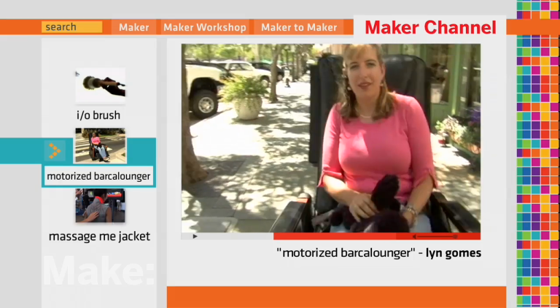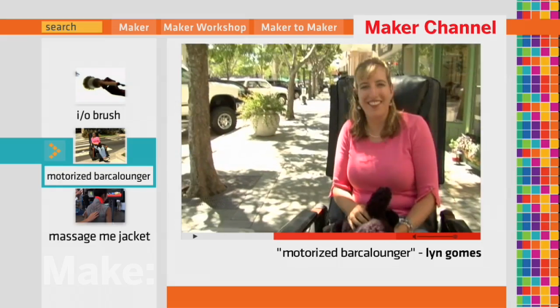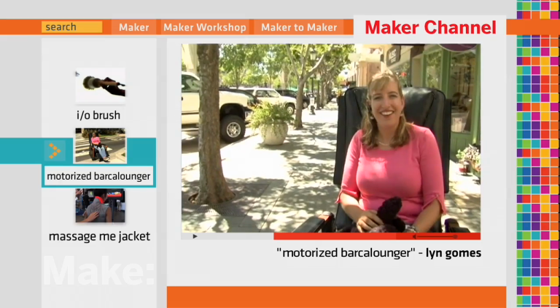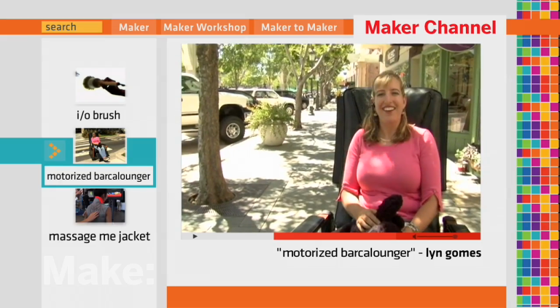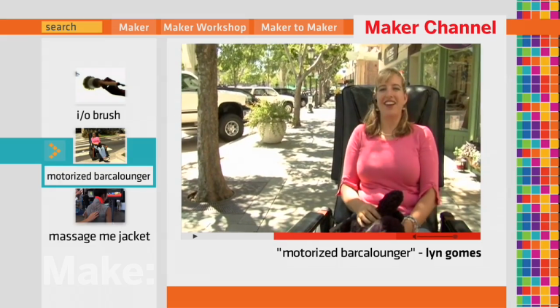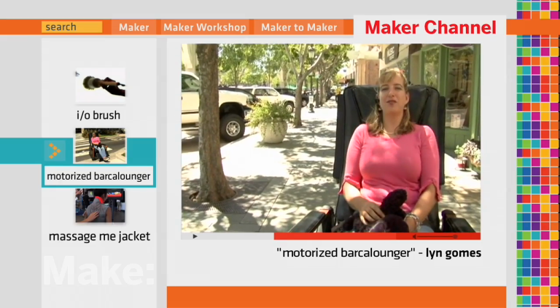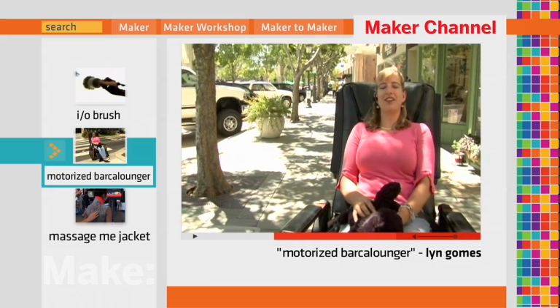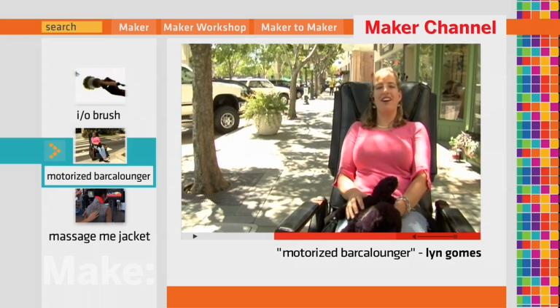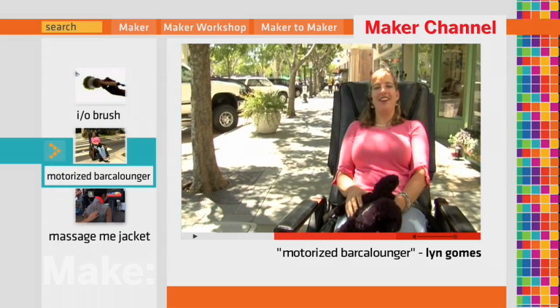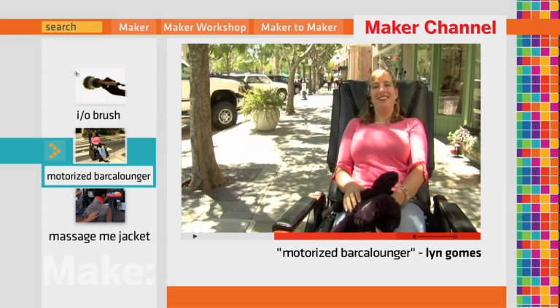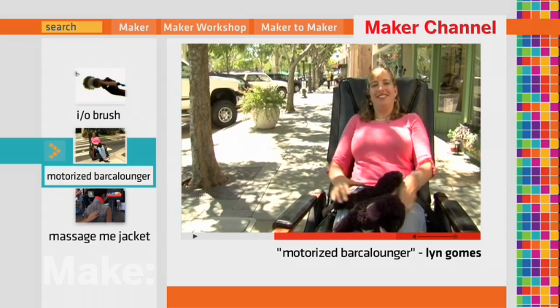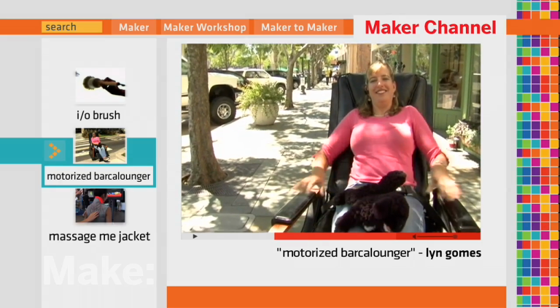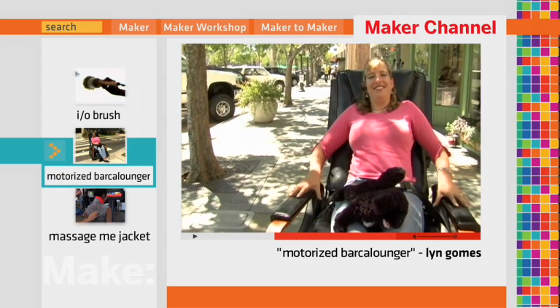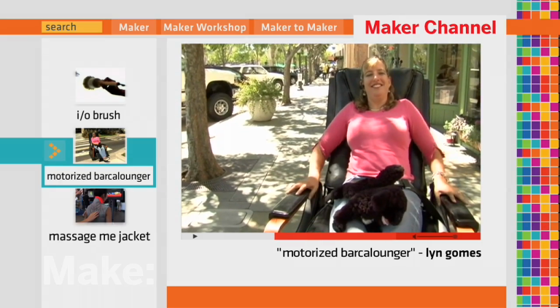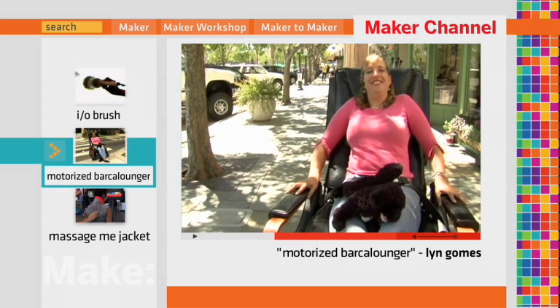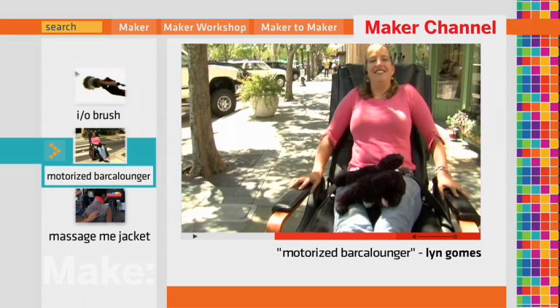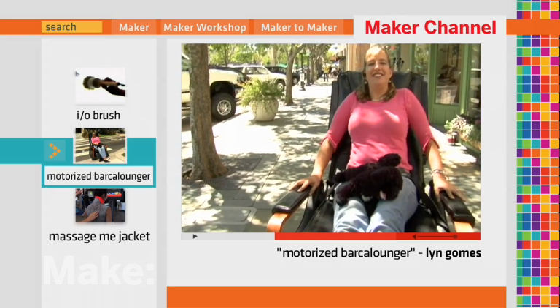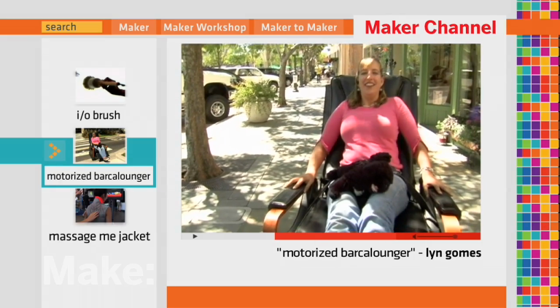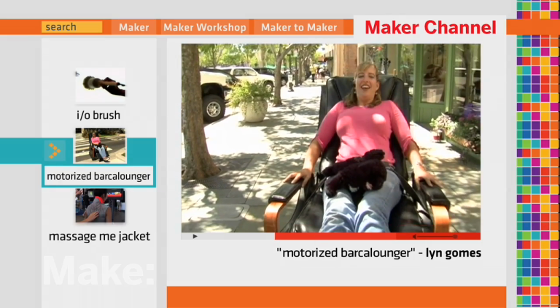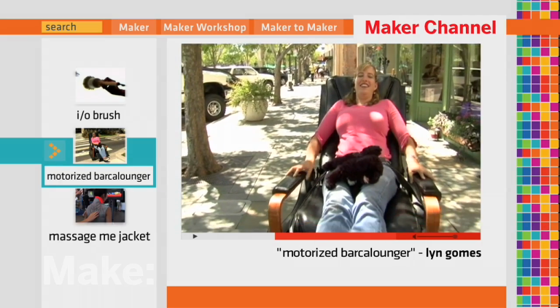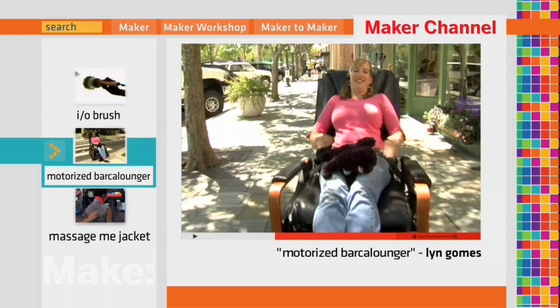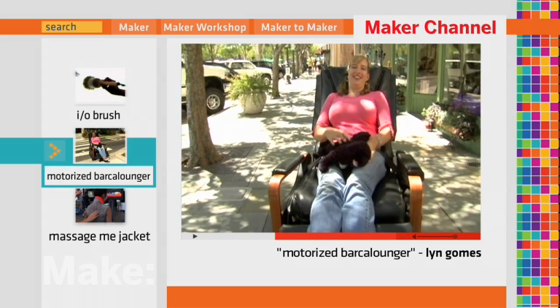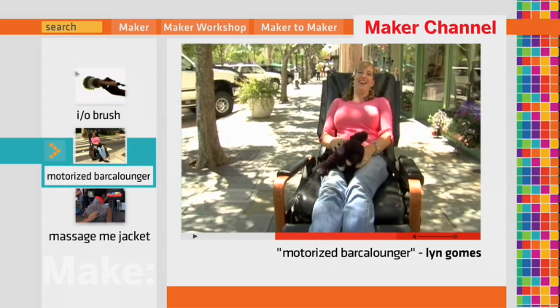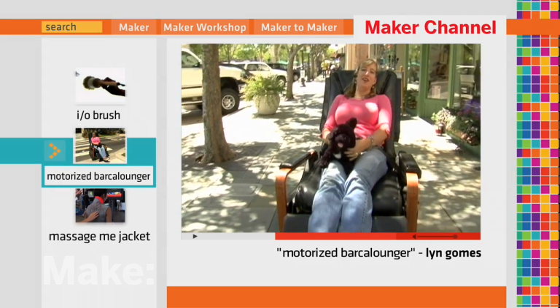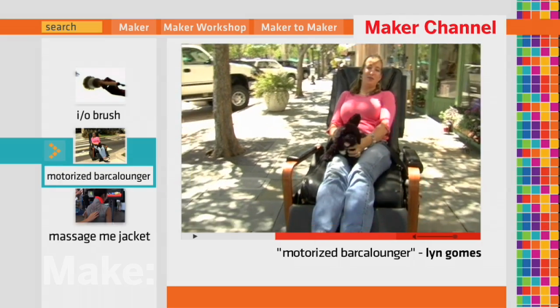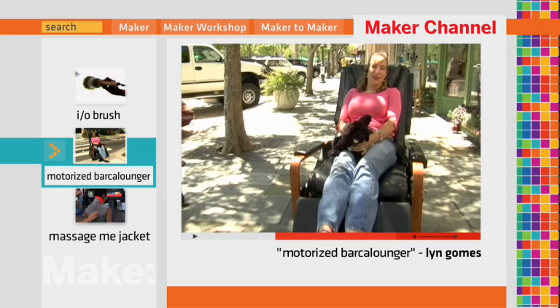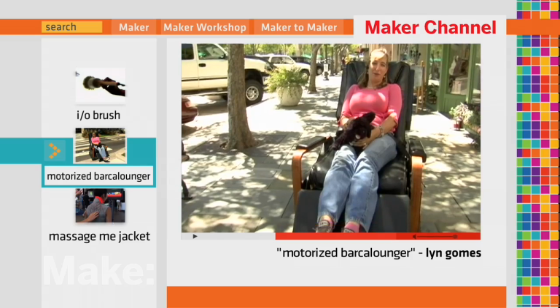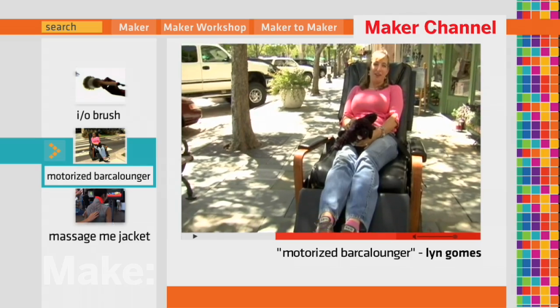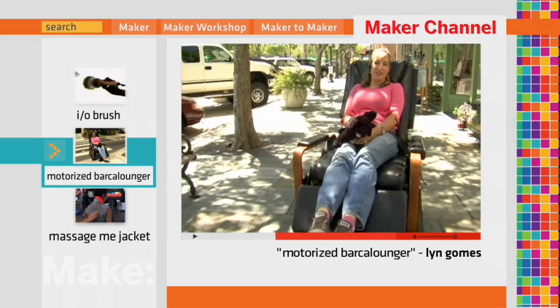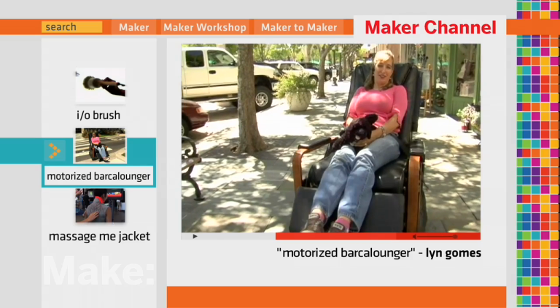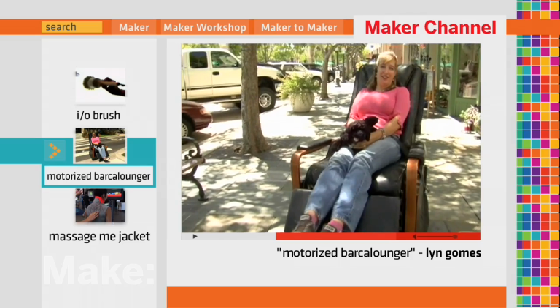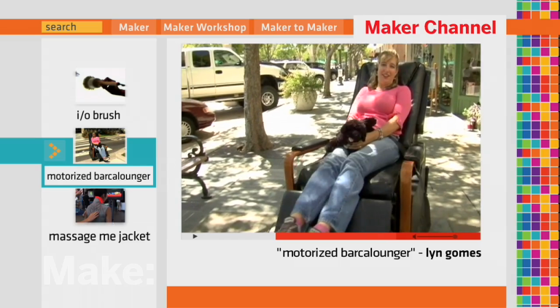And it'll recline. And yes, I can operate it while it's reclining.